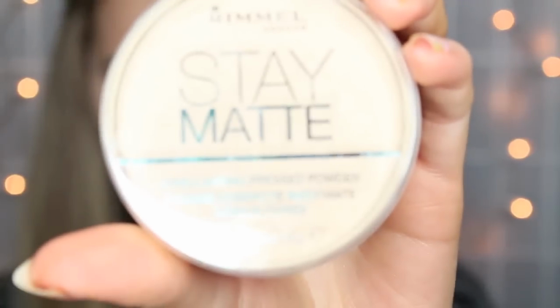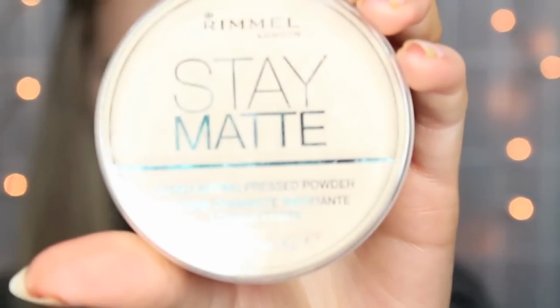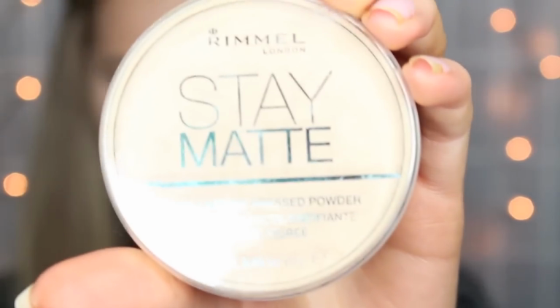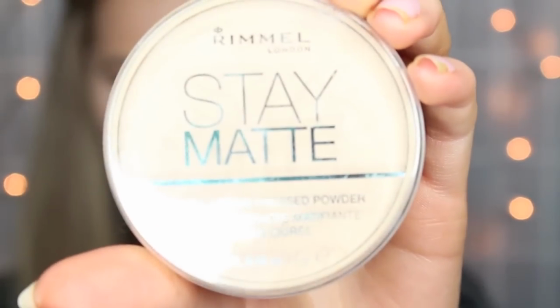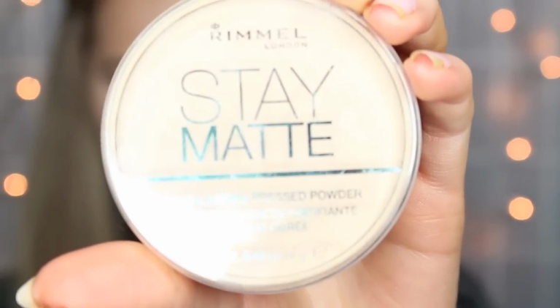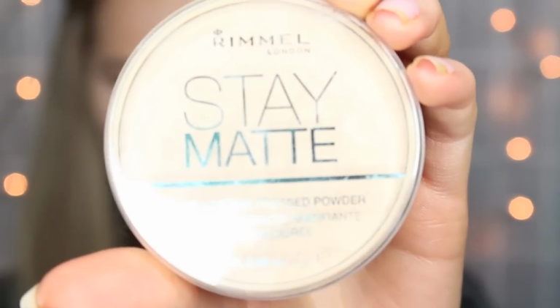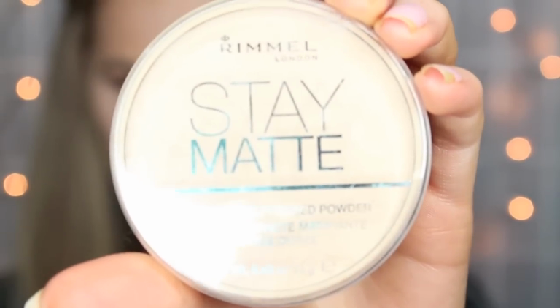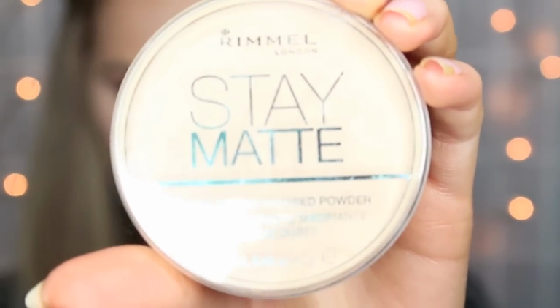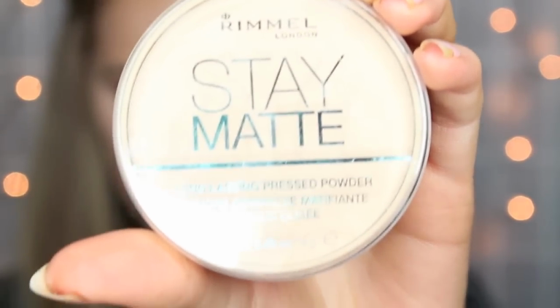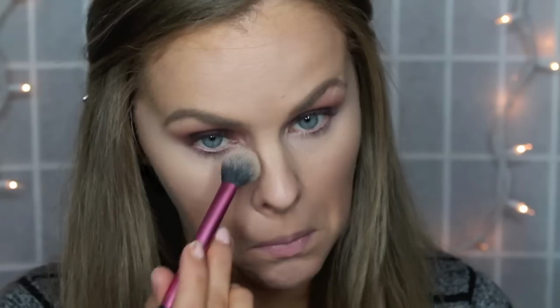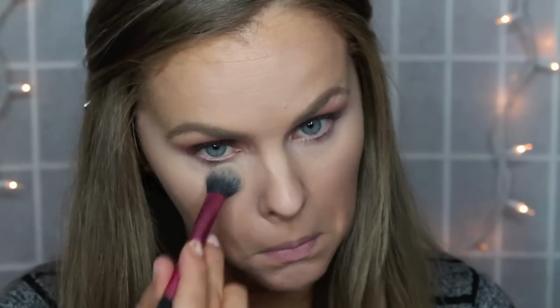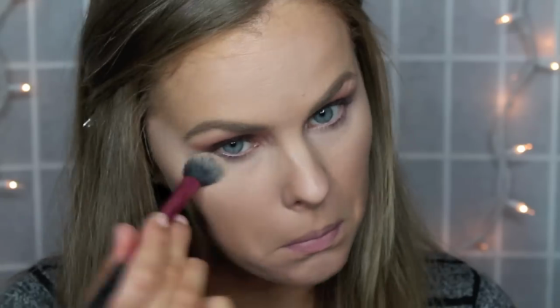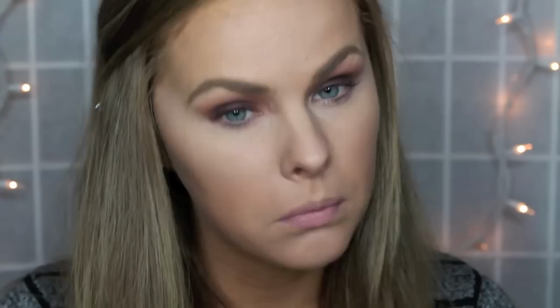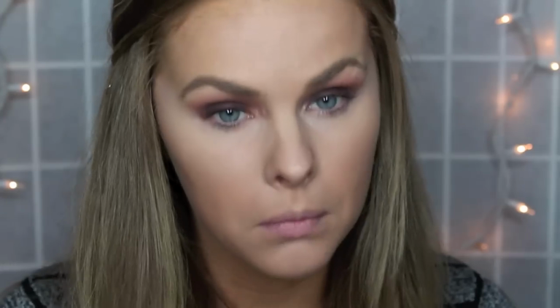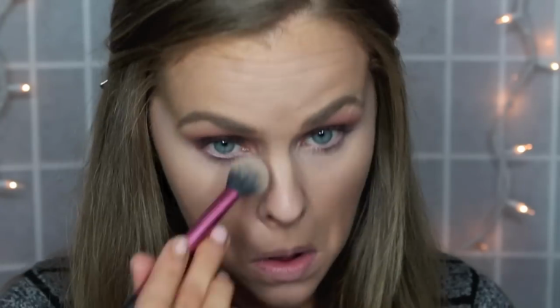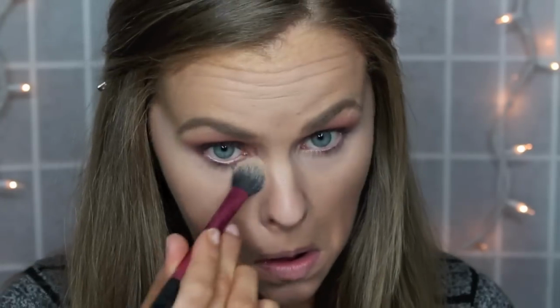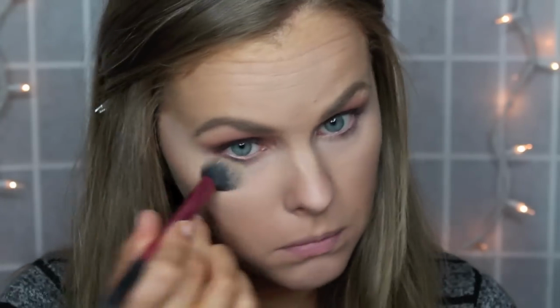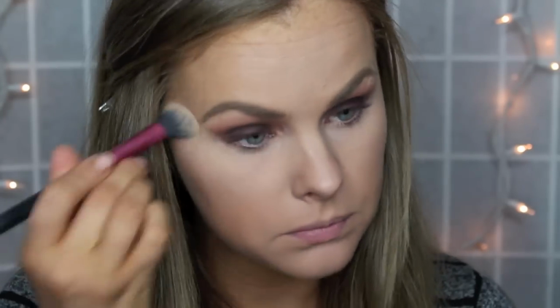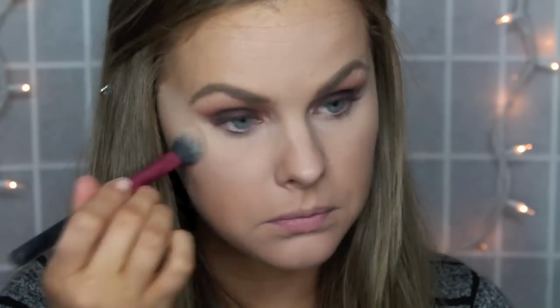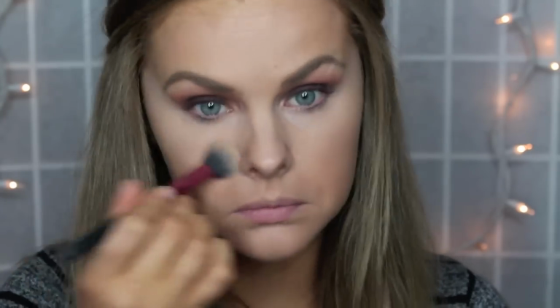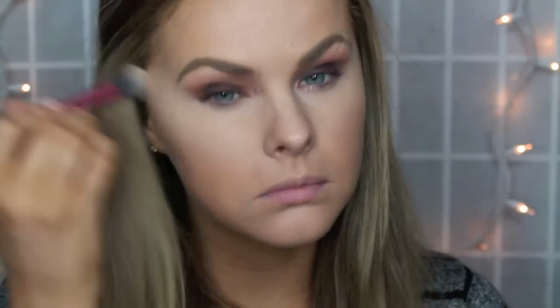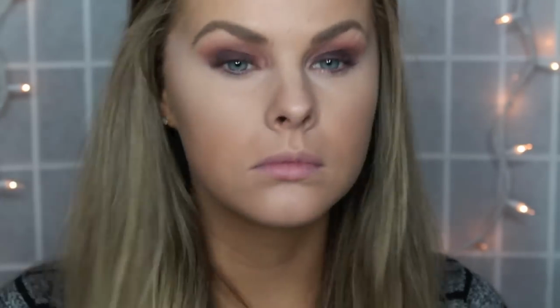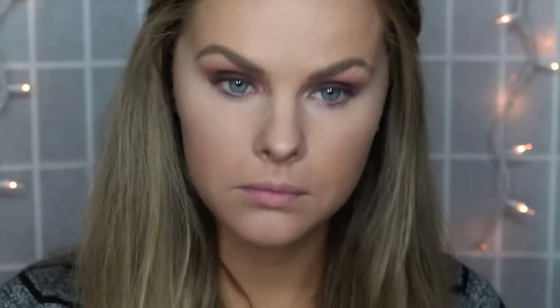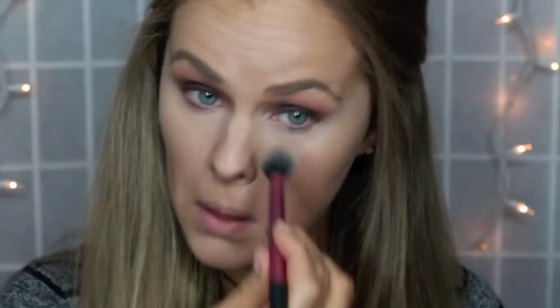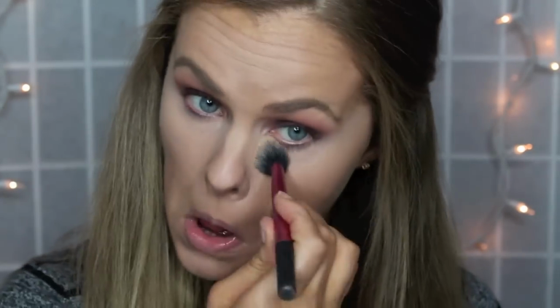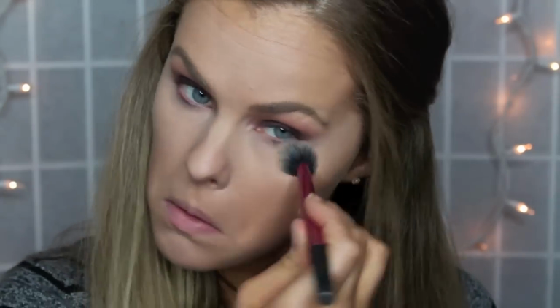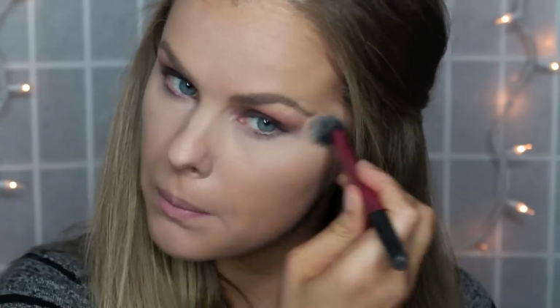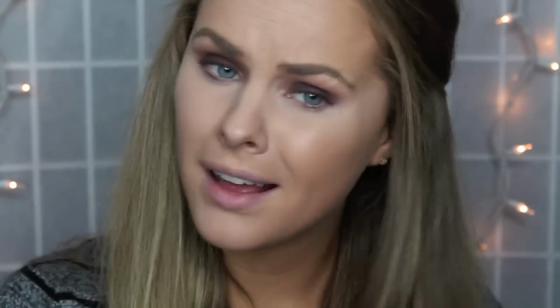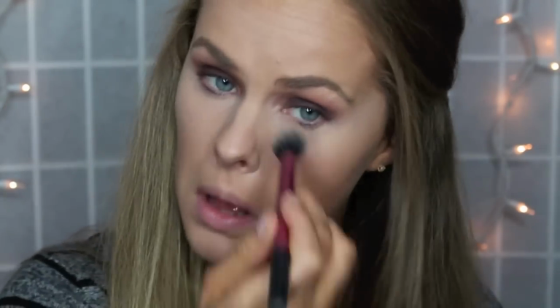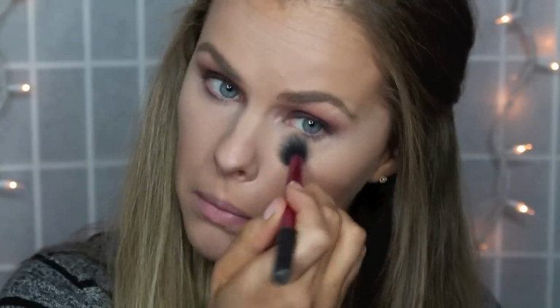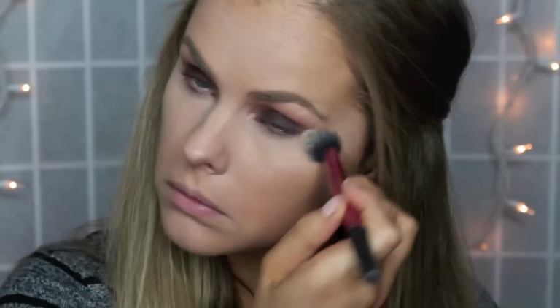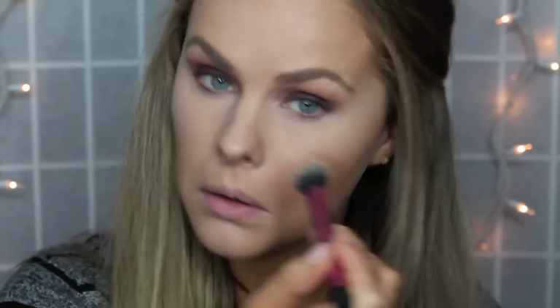Then I'm just going to set my concealer with my Rimmel Stay Matte Powder in Light, just putting that everywhere I put my concealer.